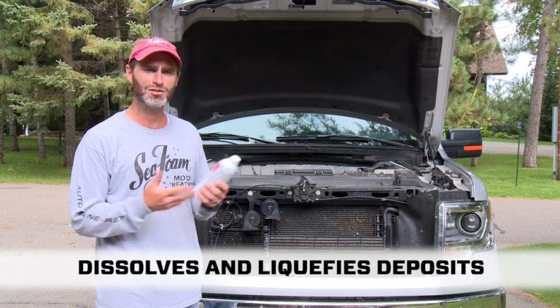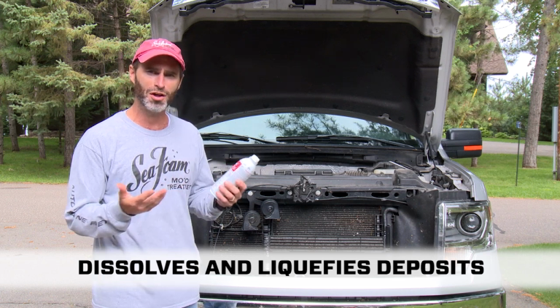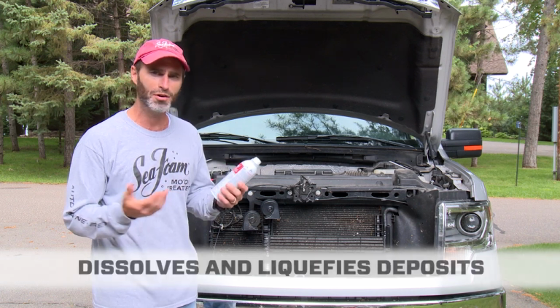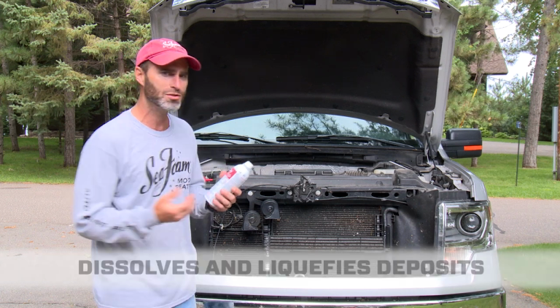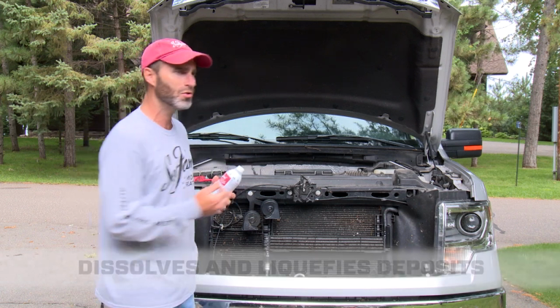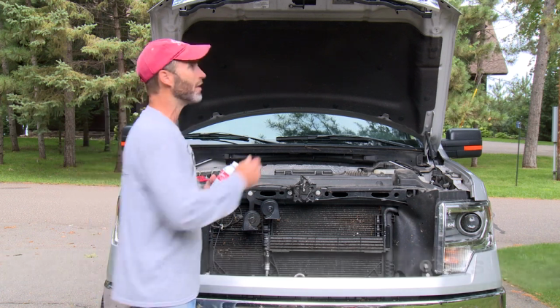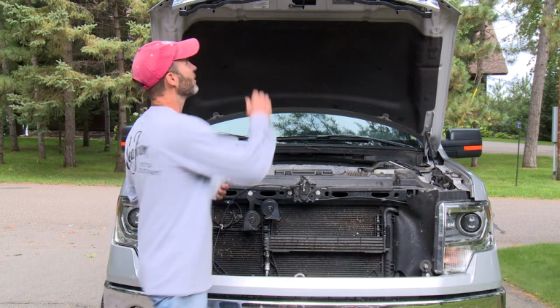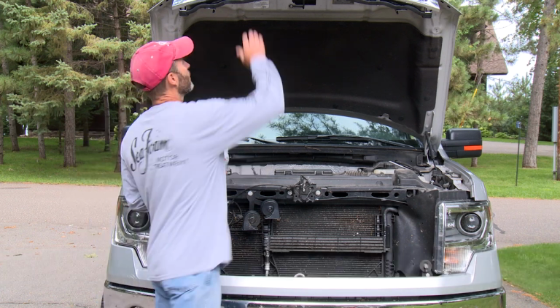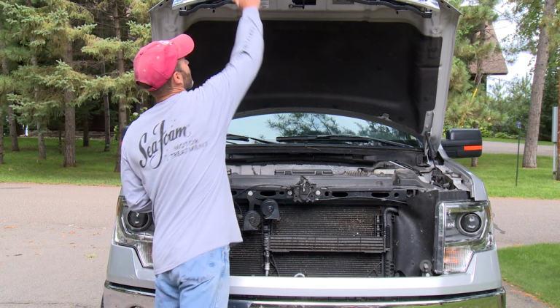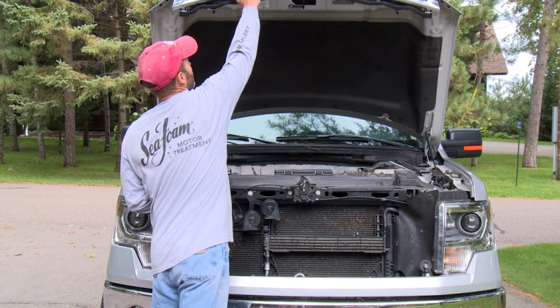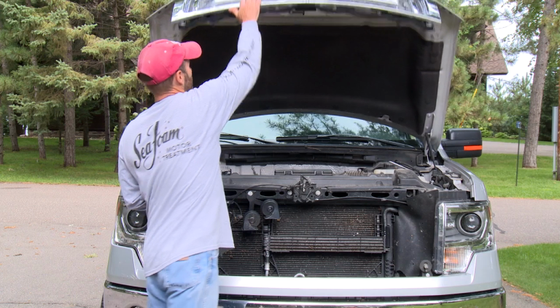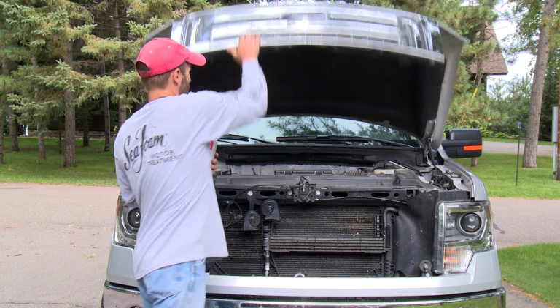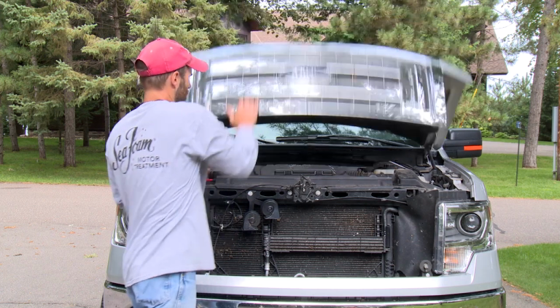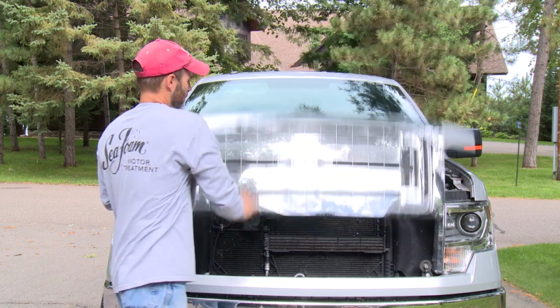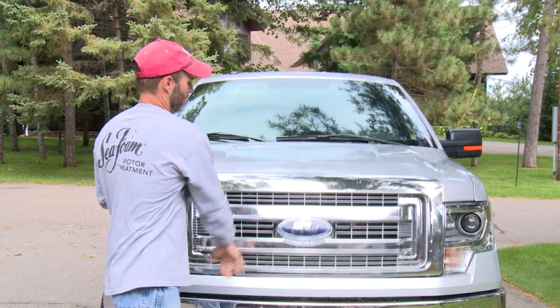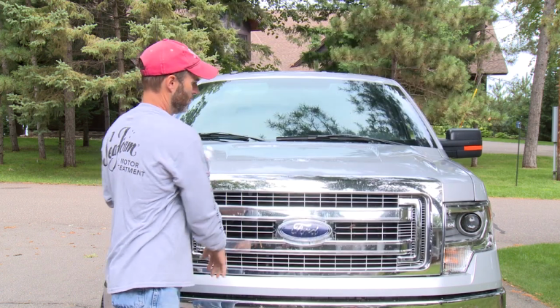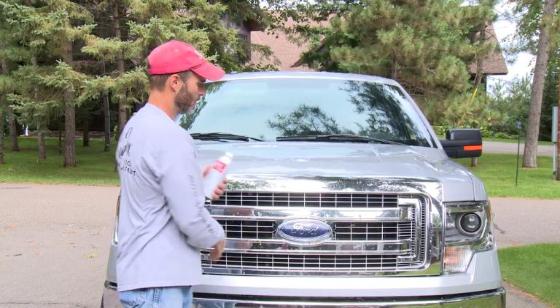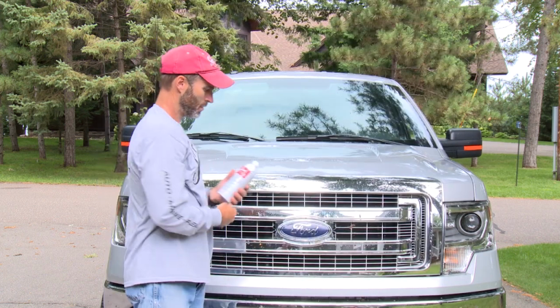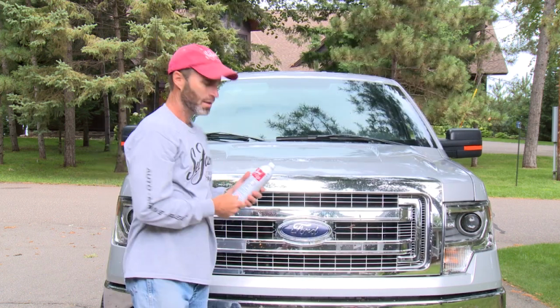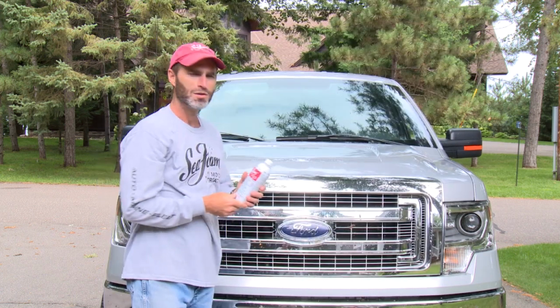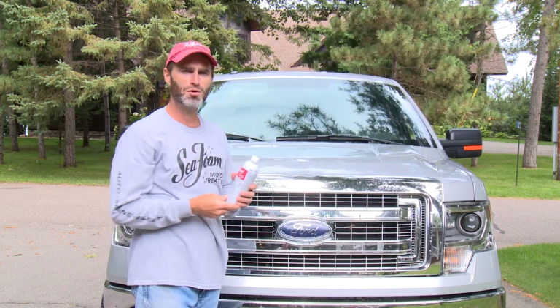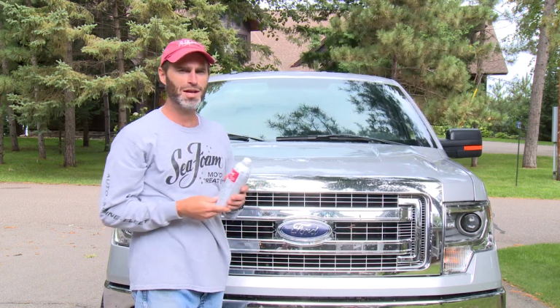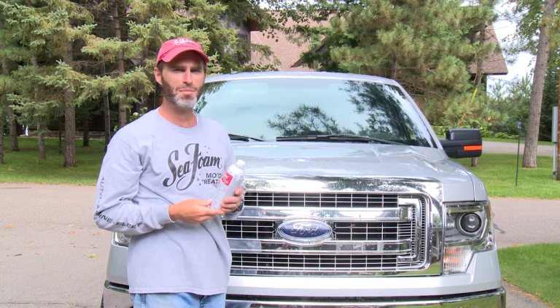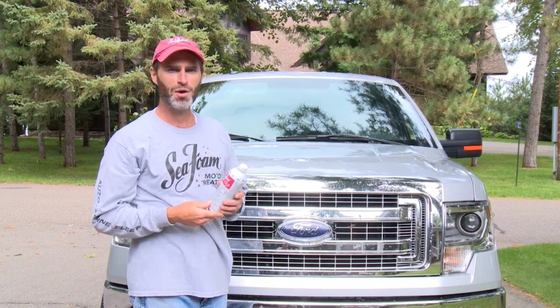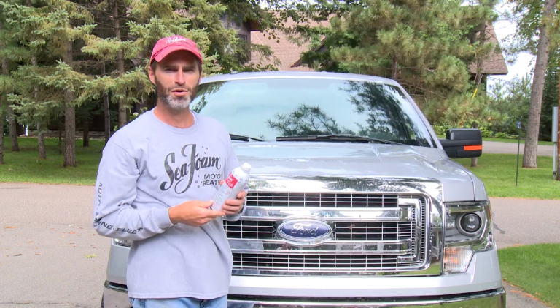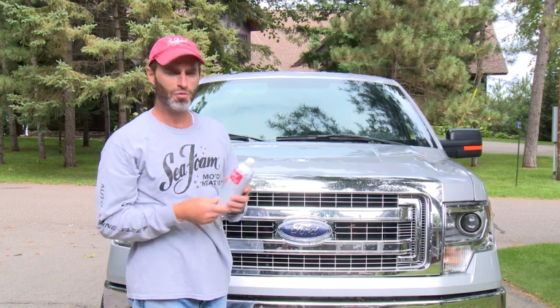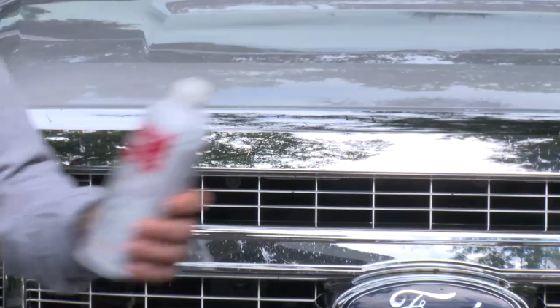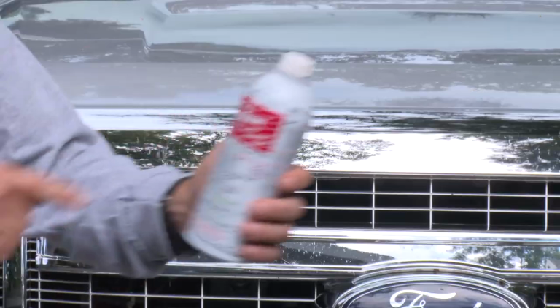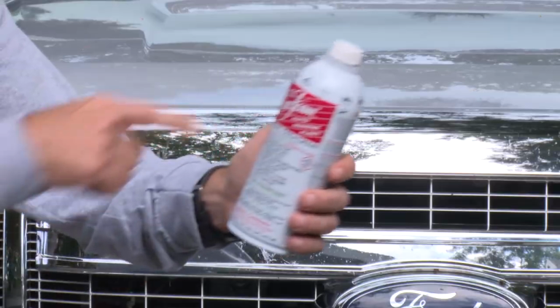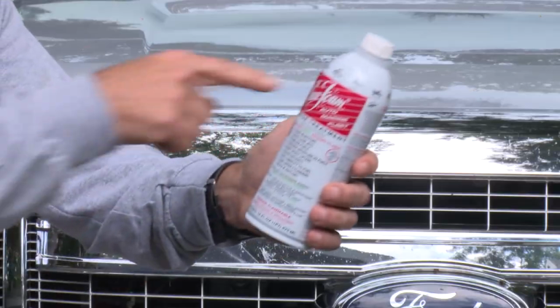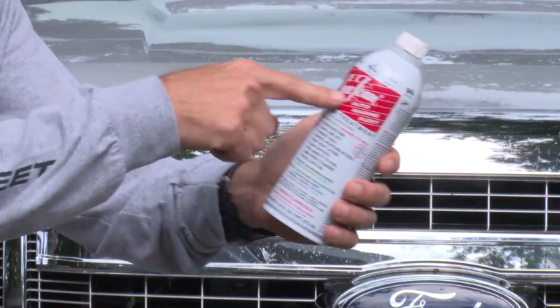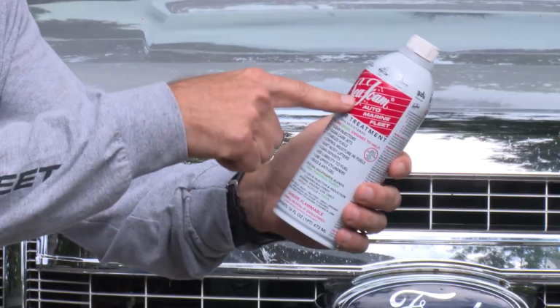That's all there is to it. Don't take my word for it — try it.